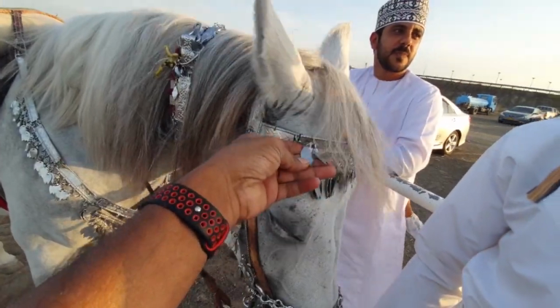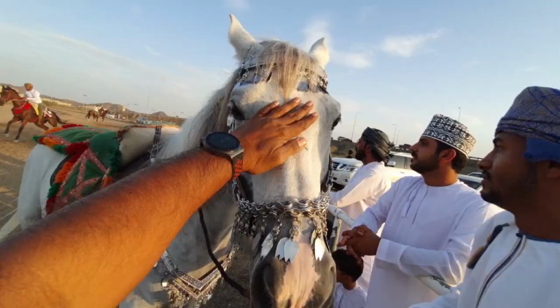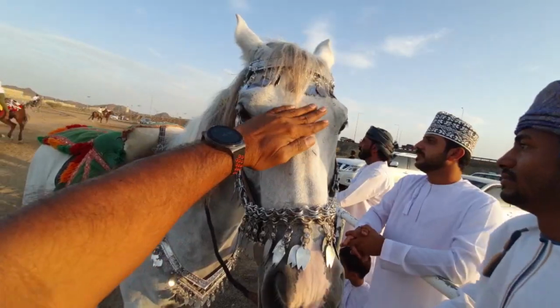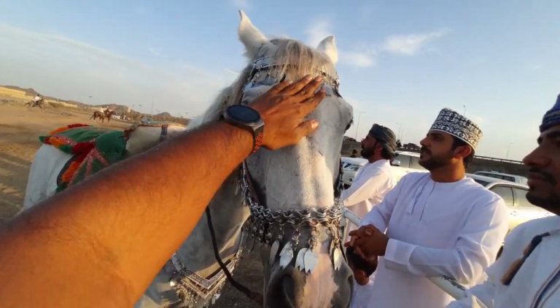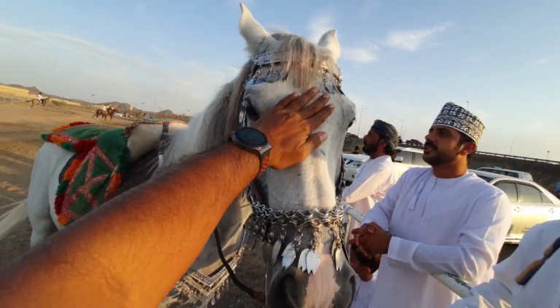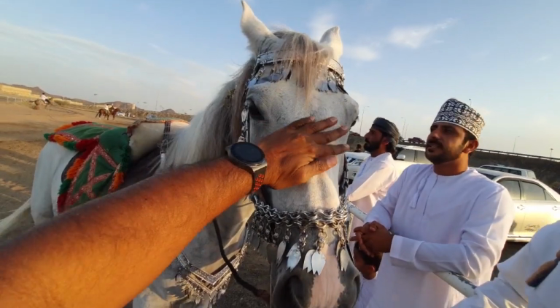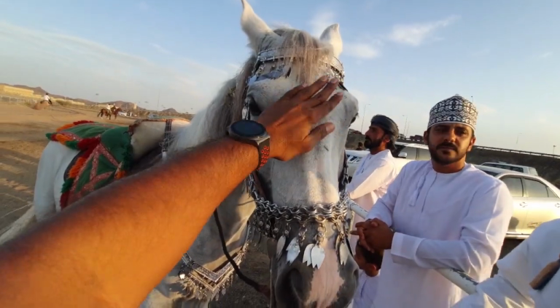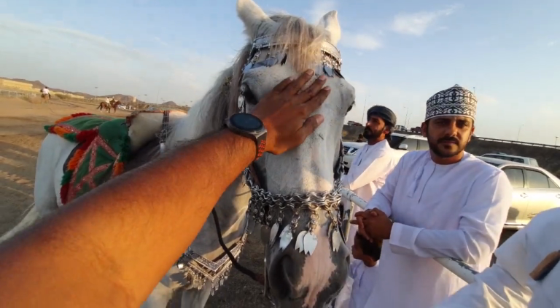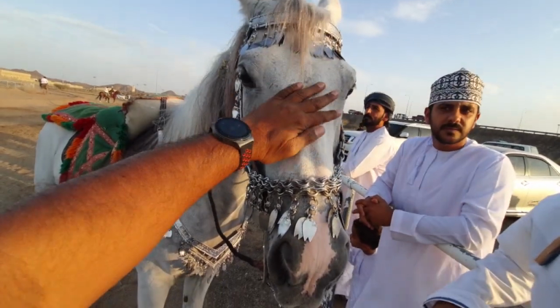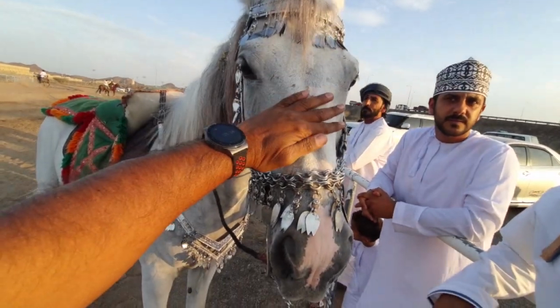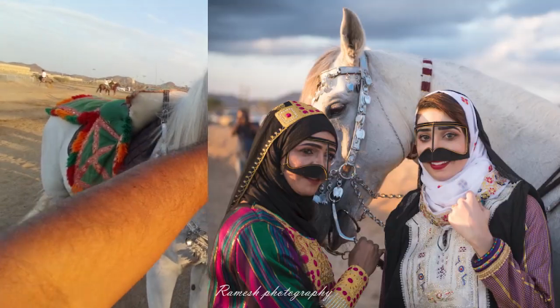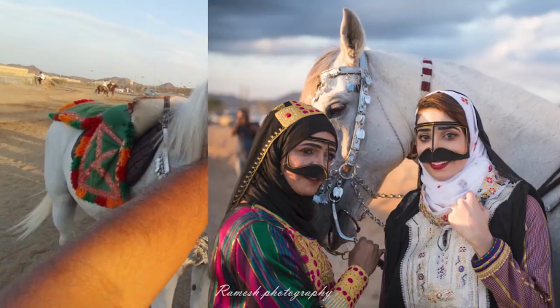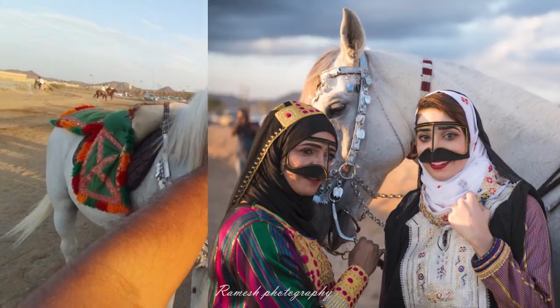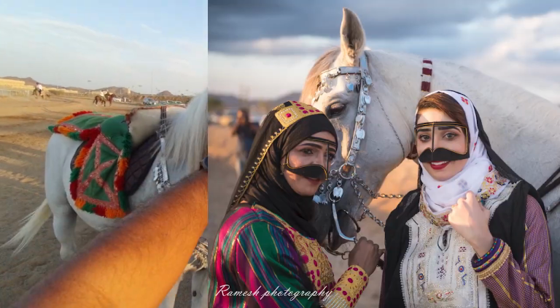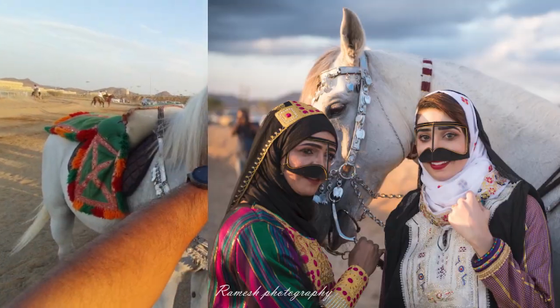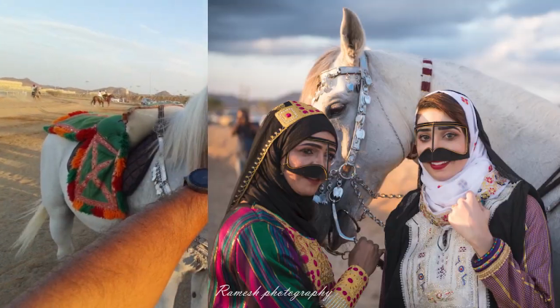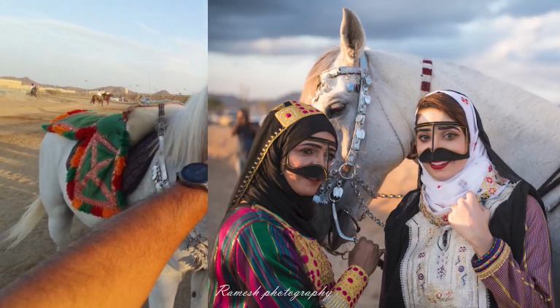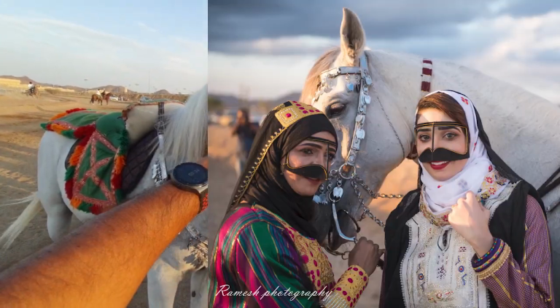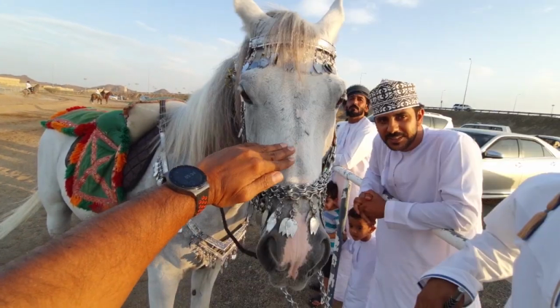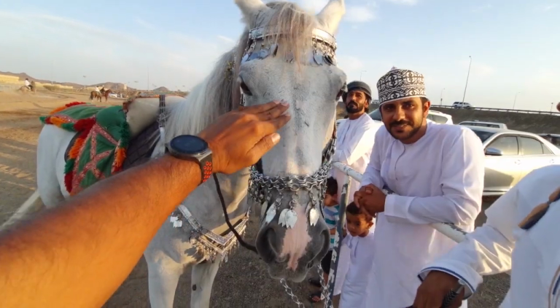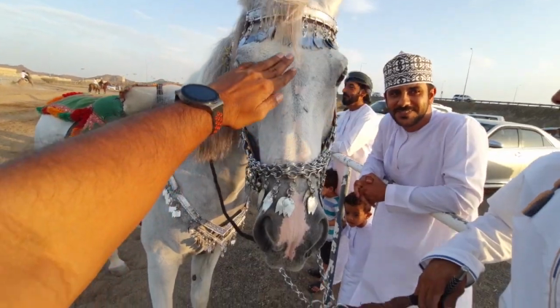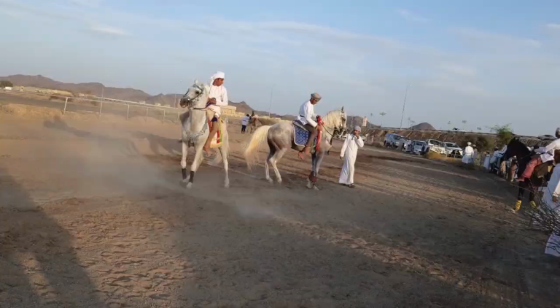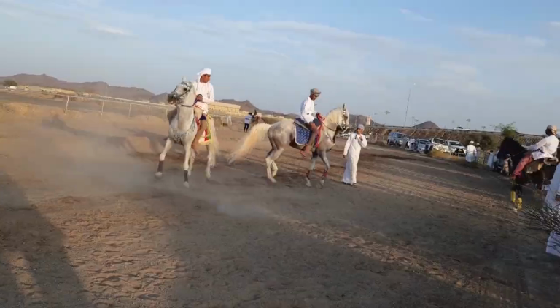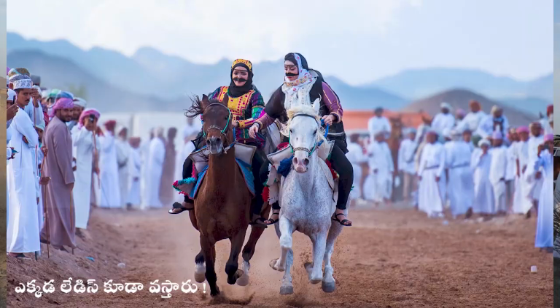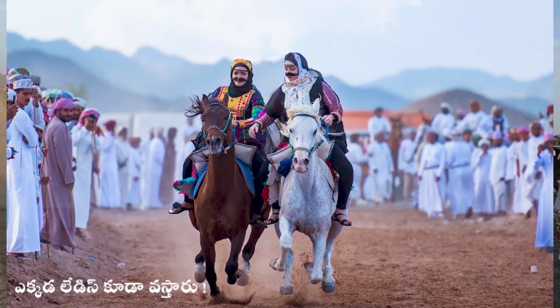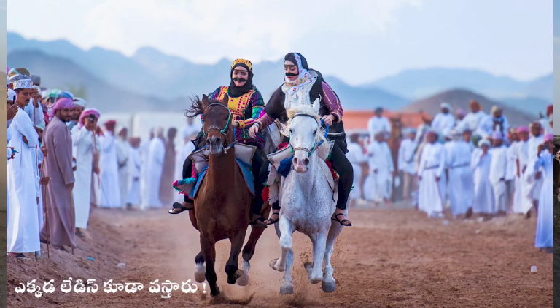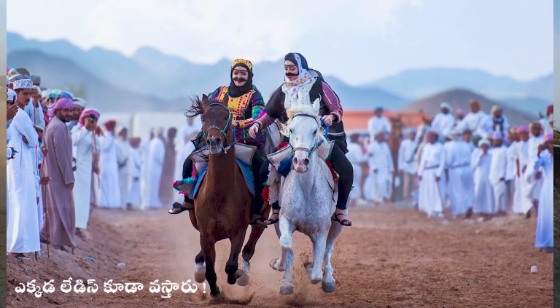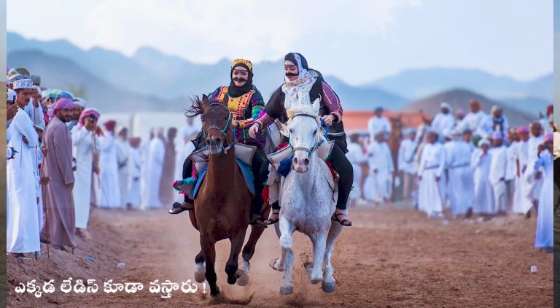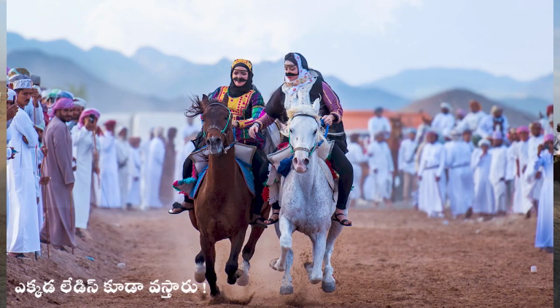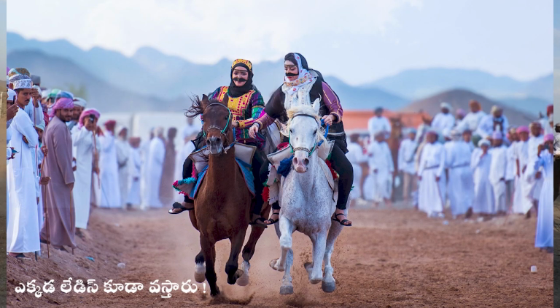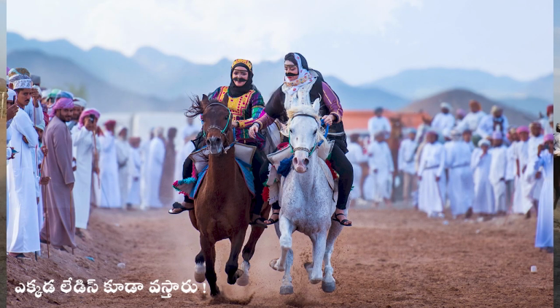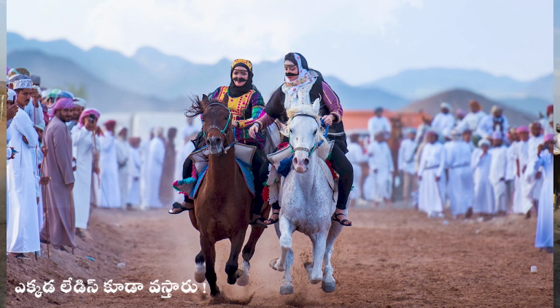Friends, ladies are participating. Same gents are riding. Ladies and gents are riding.